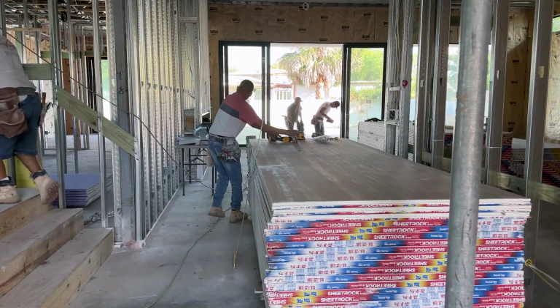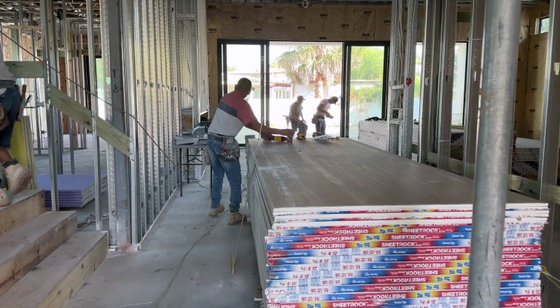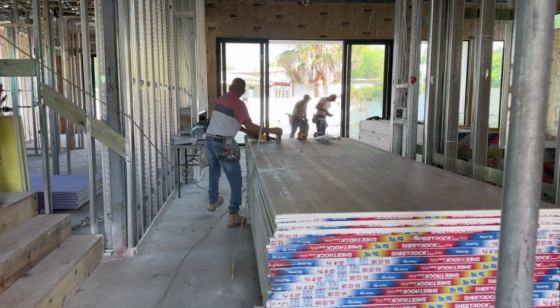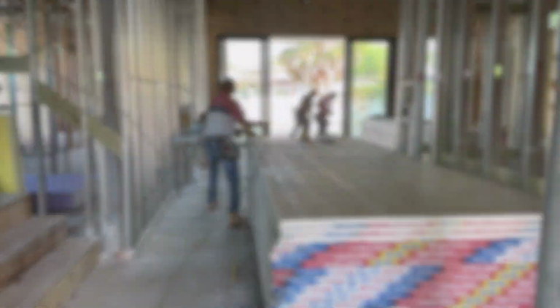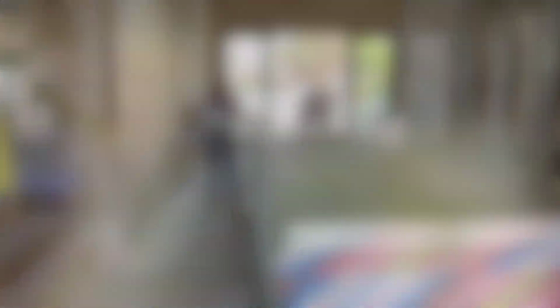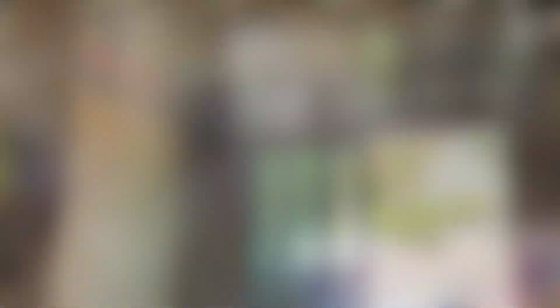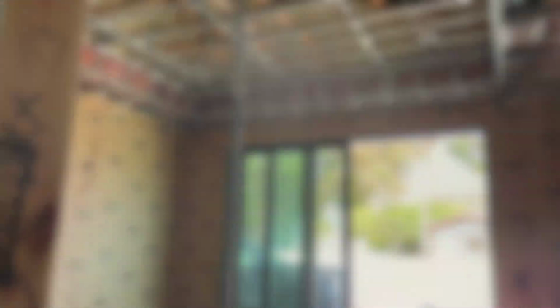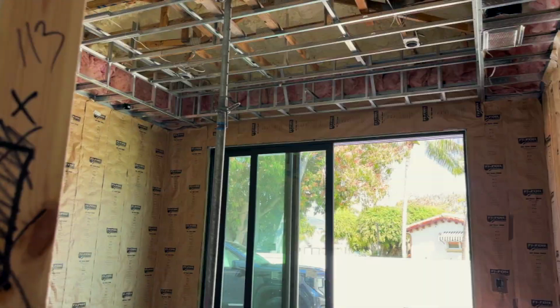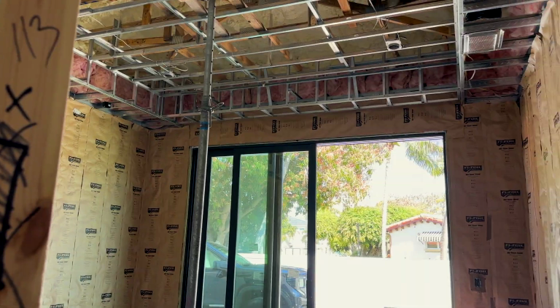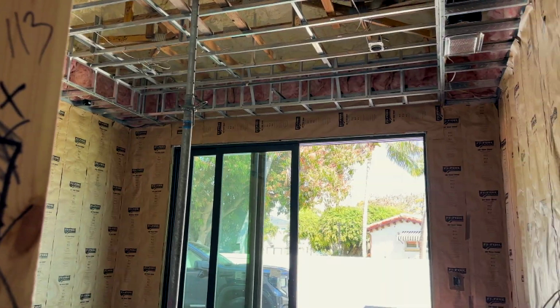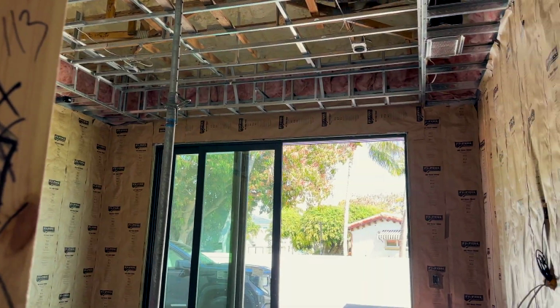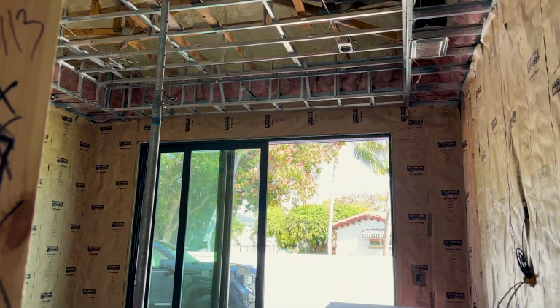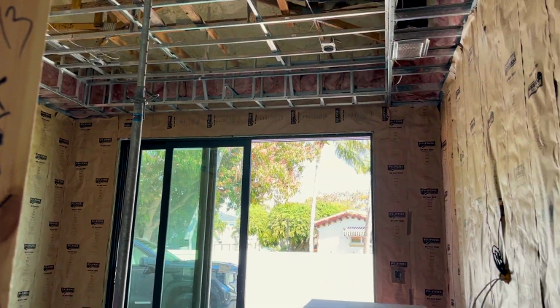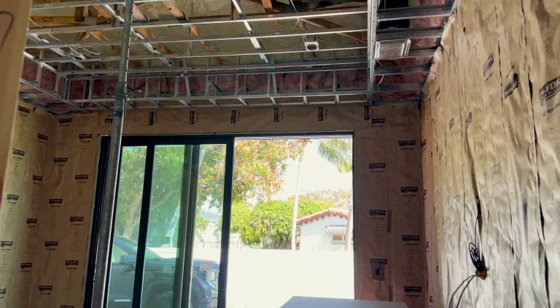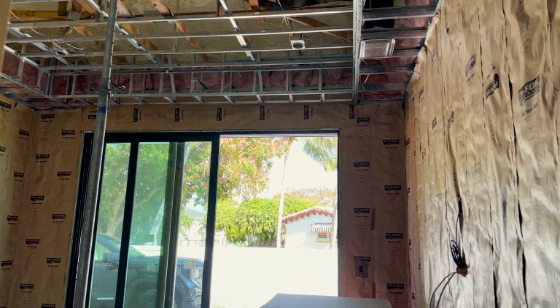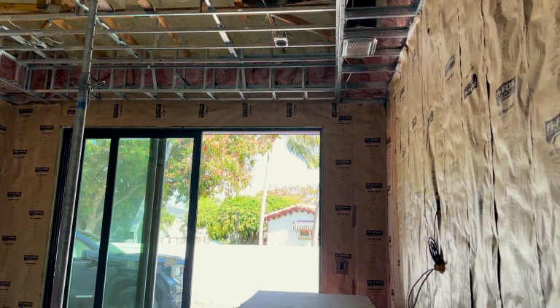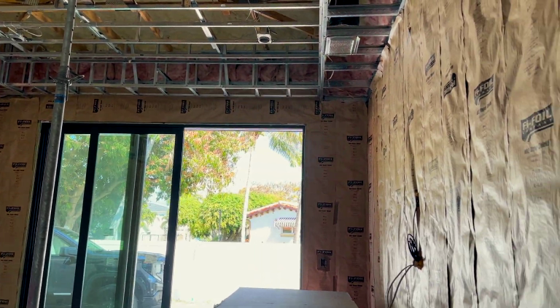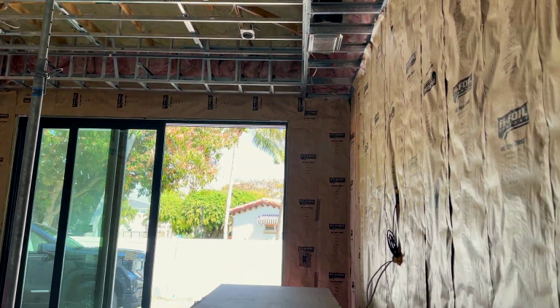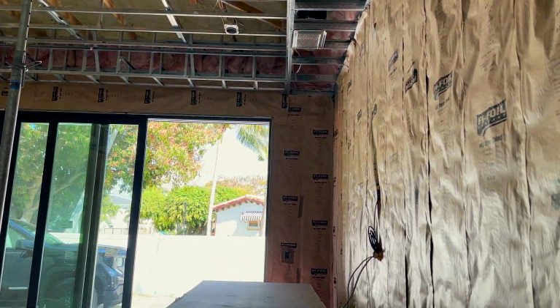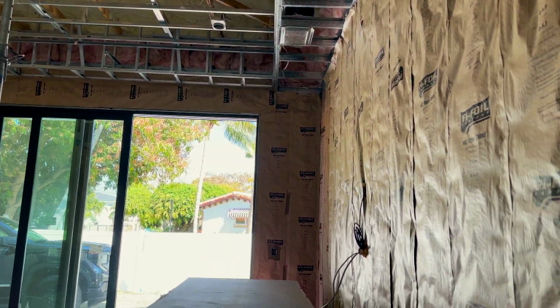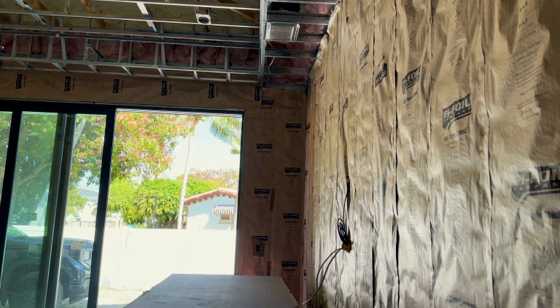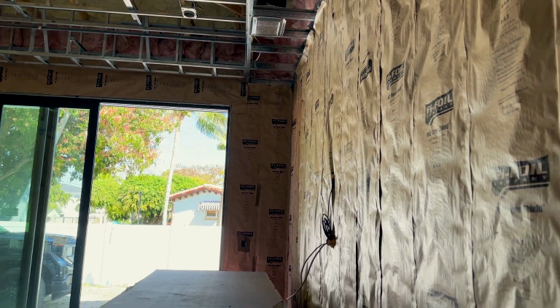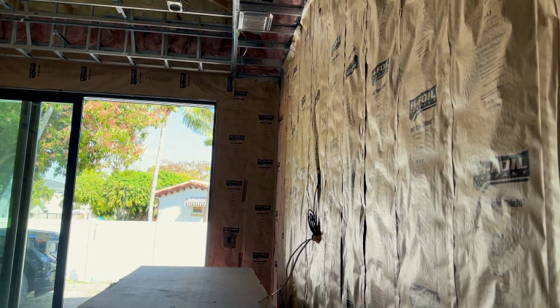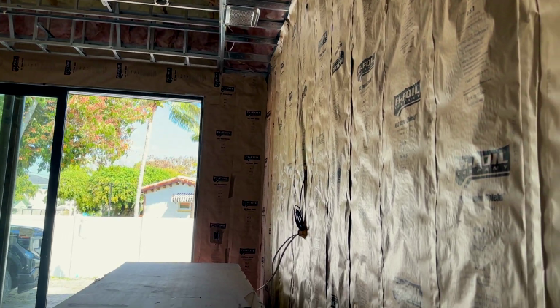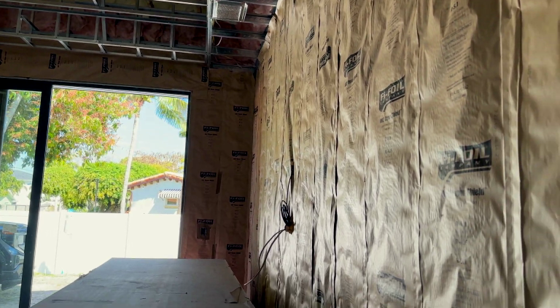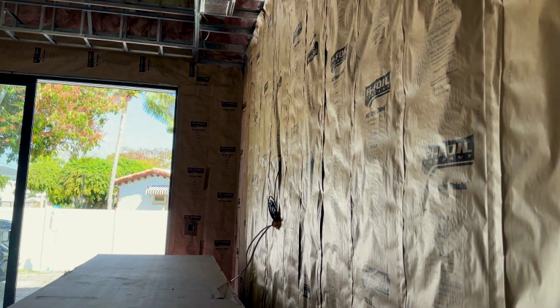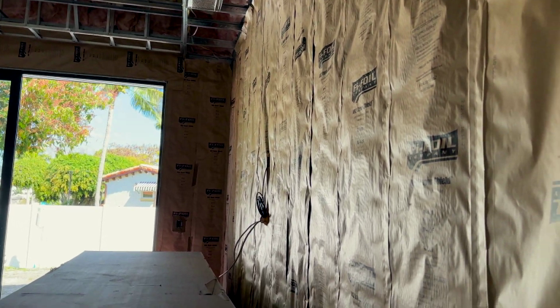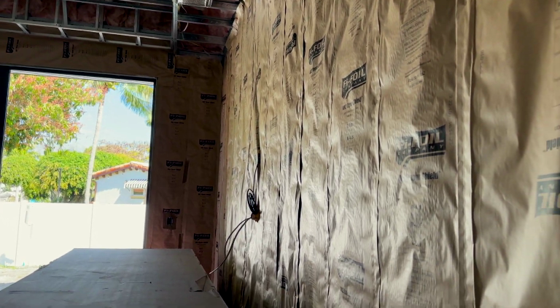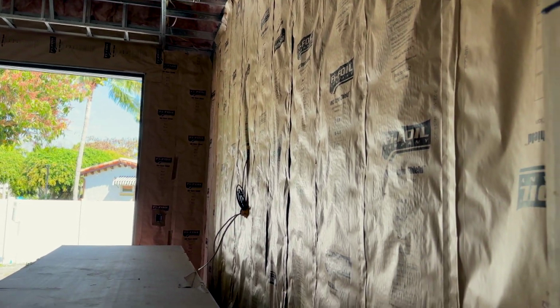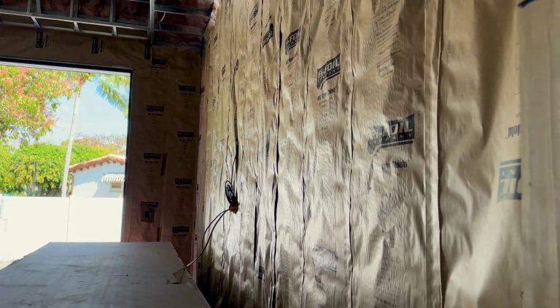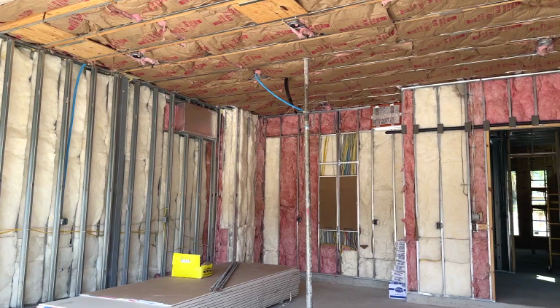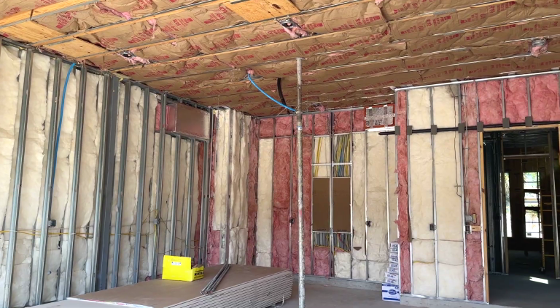Since our framing episode, insulation was installed to protect against moisture, temperature differential, and fire.